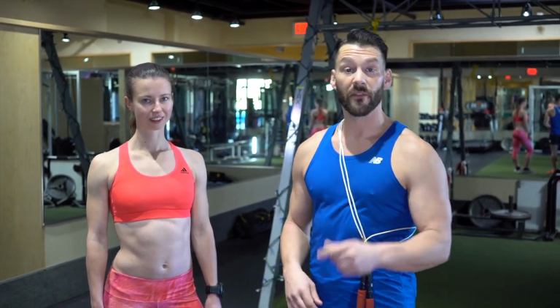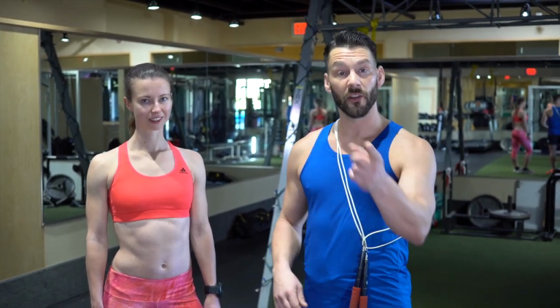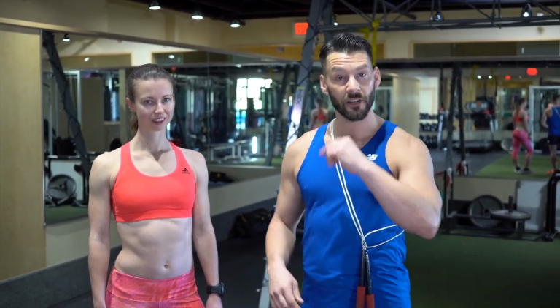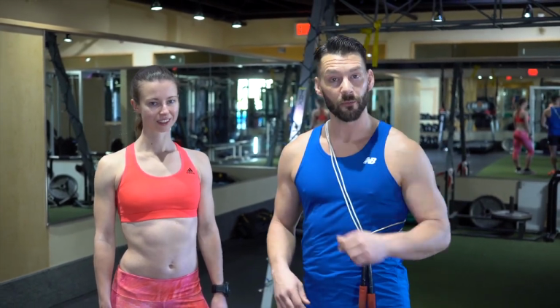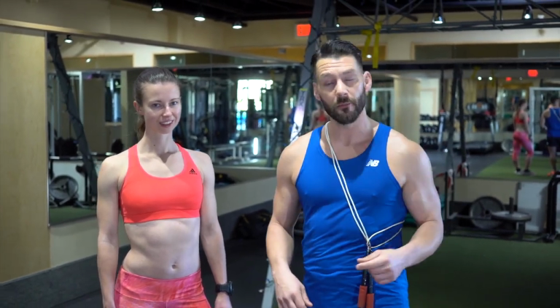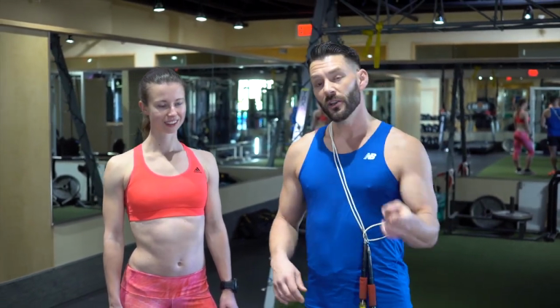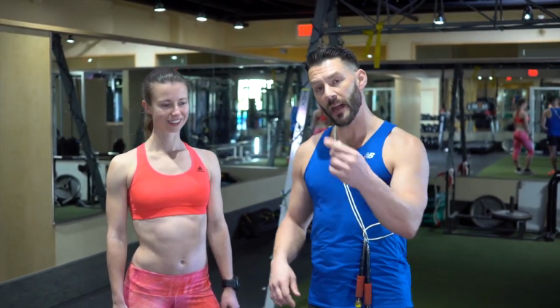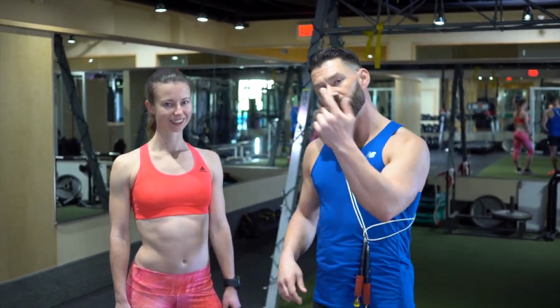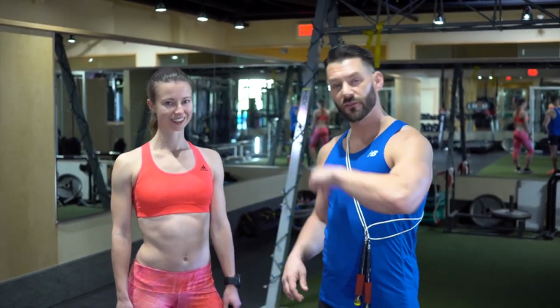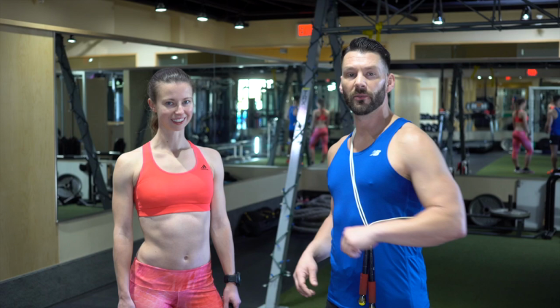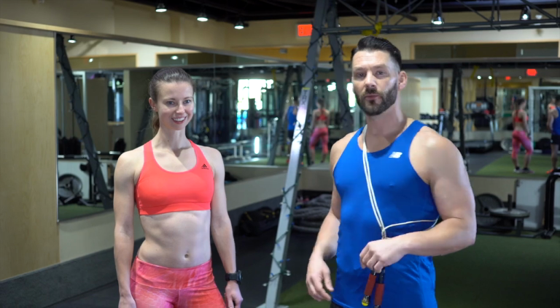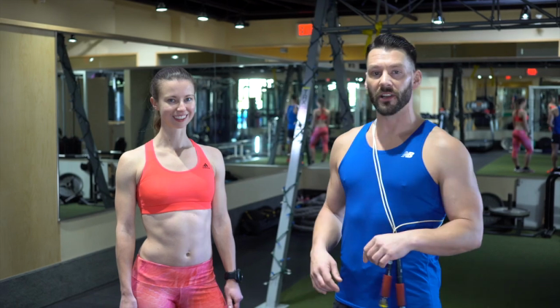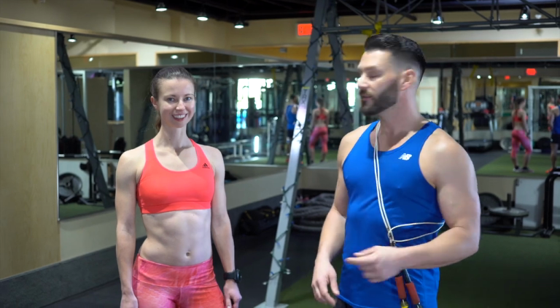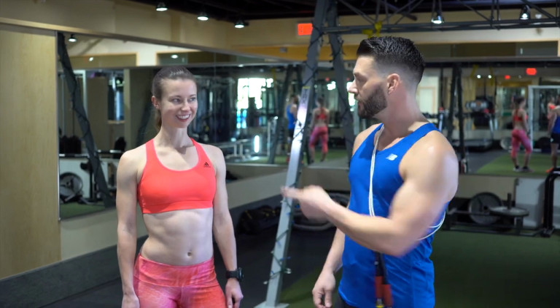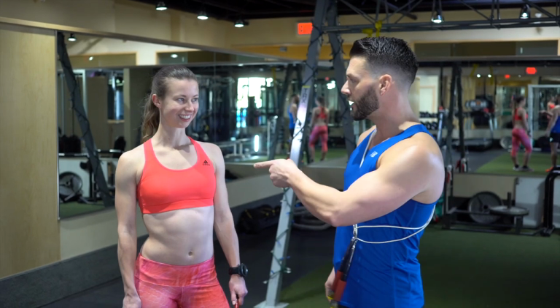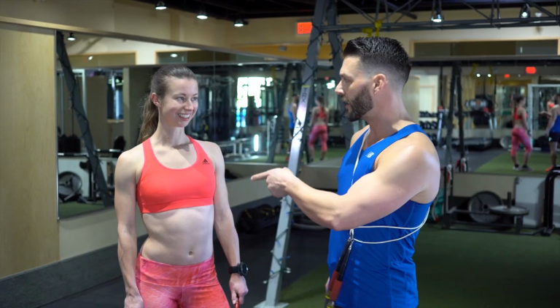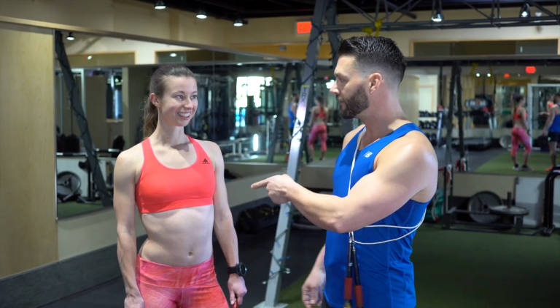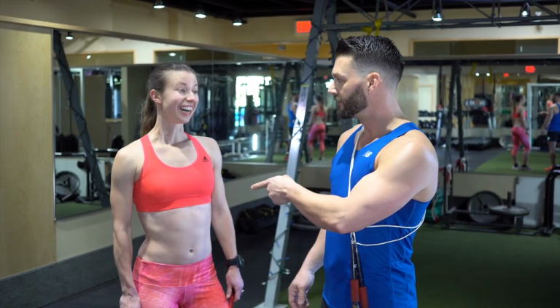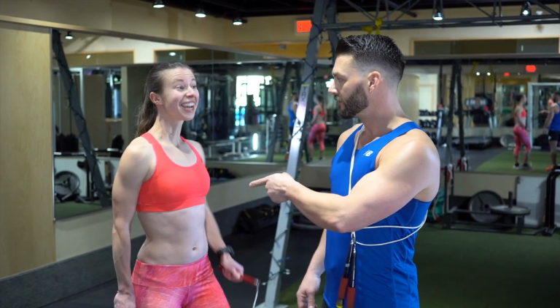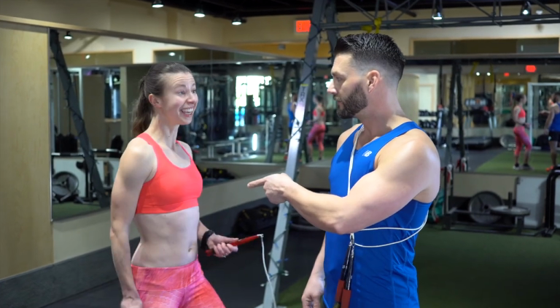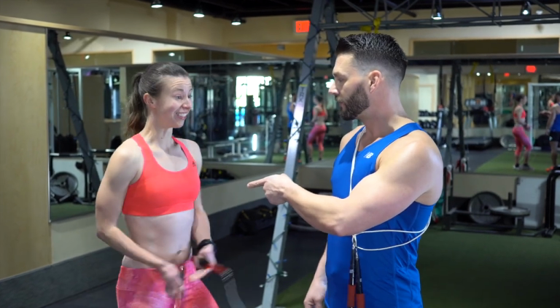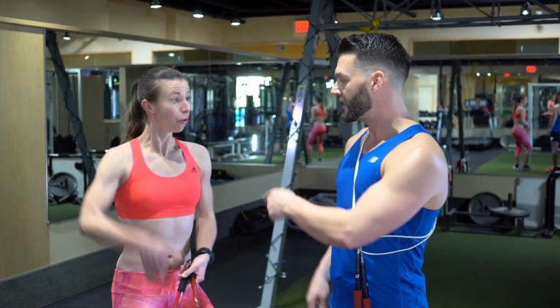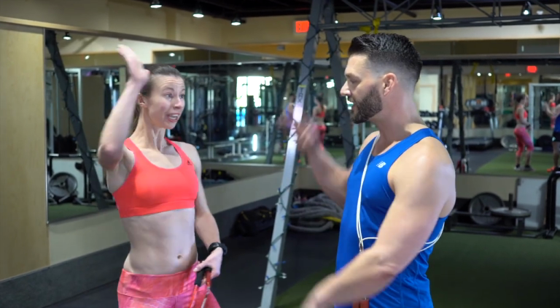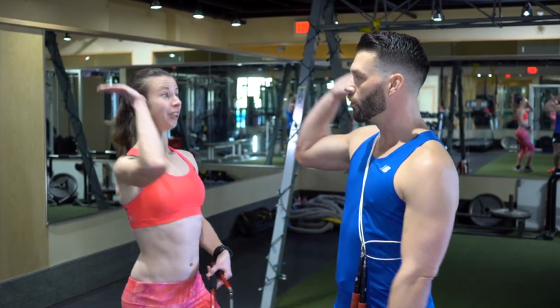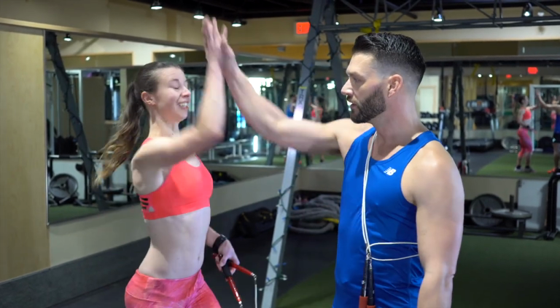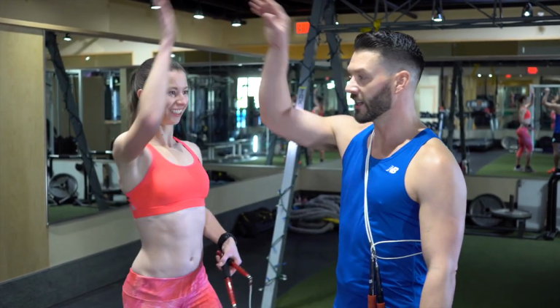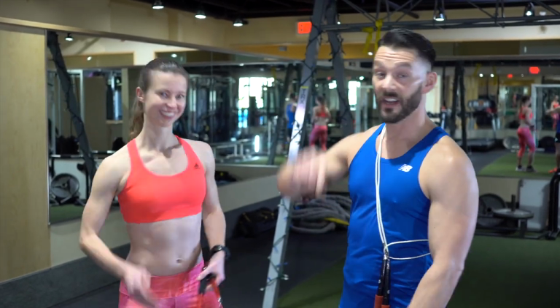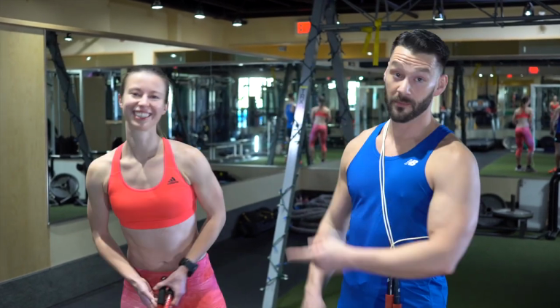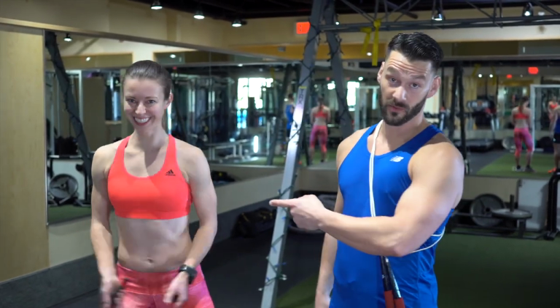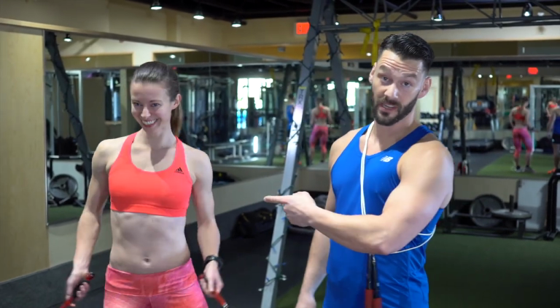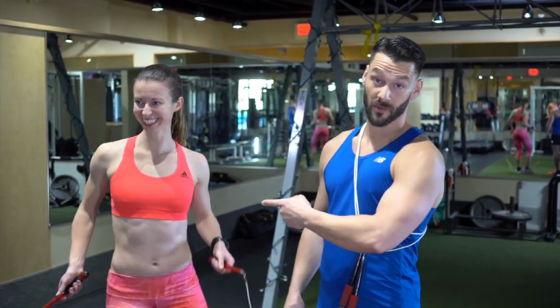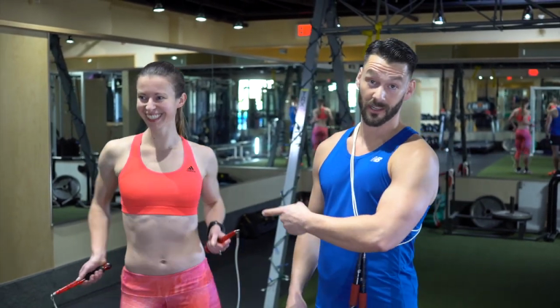So if you already have a jump rope, grab it and jump along with us. Yana, you ready? Fantastic! That's enthusiasm right there.